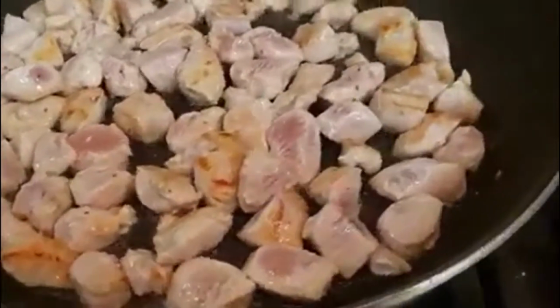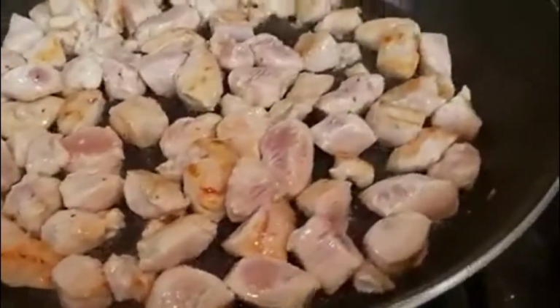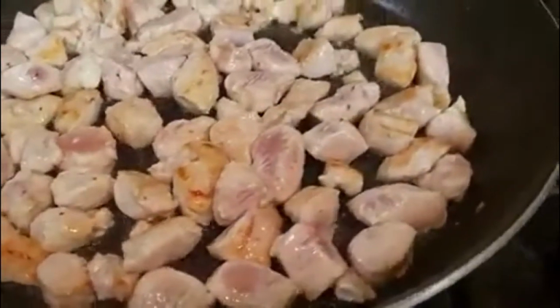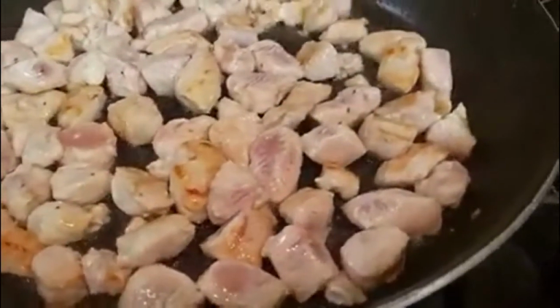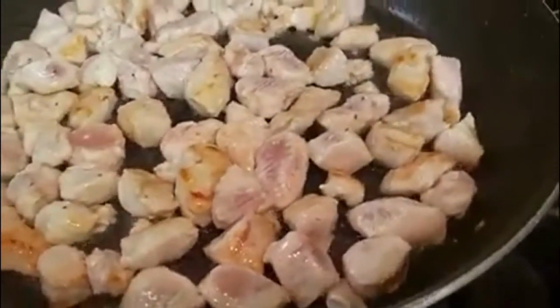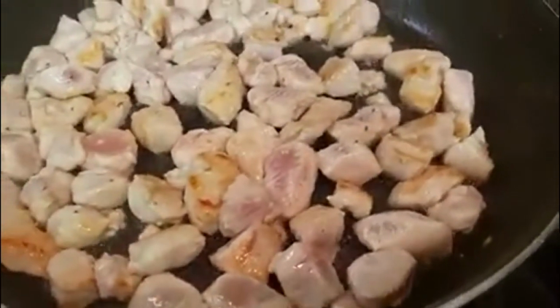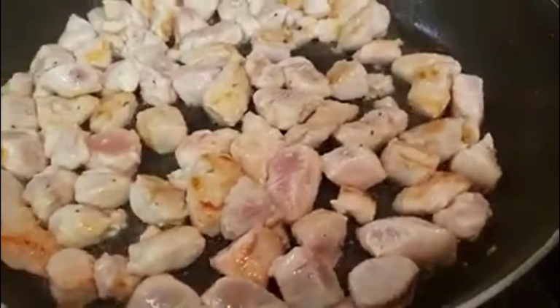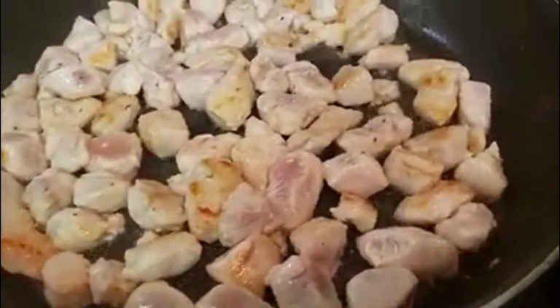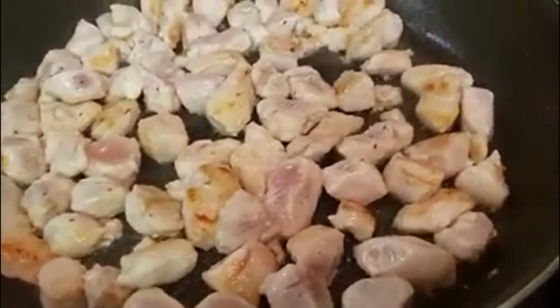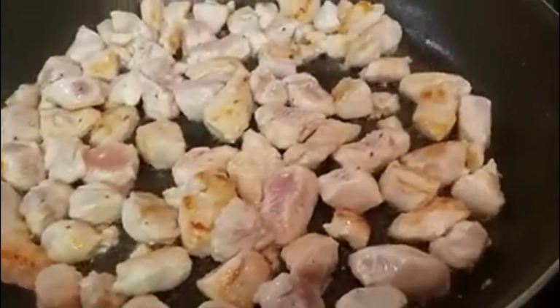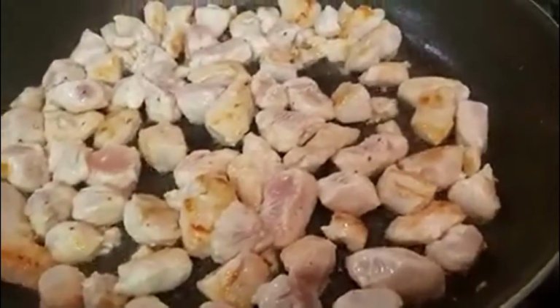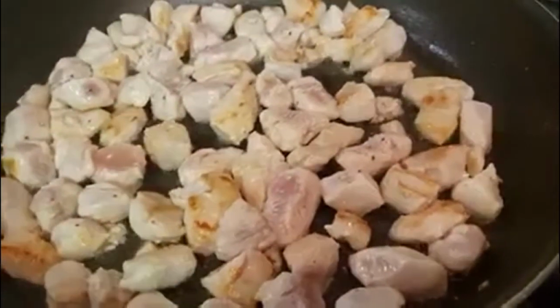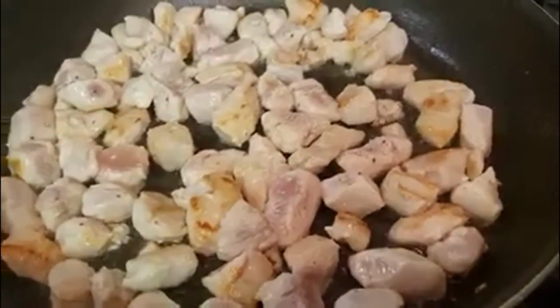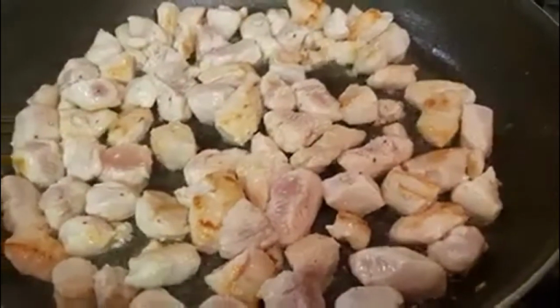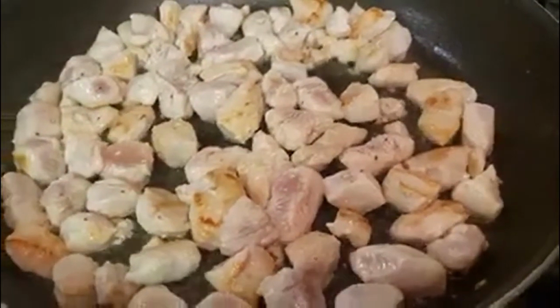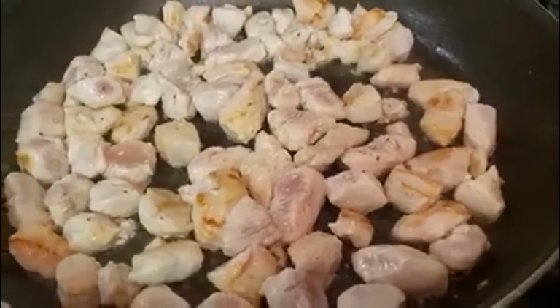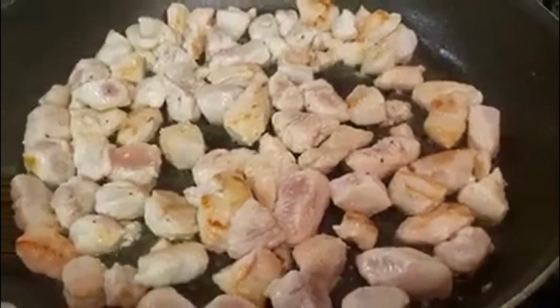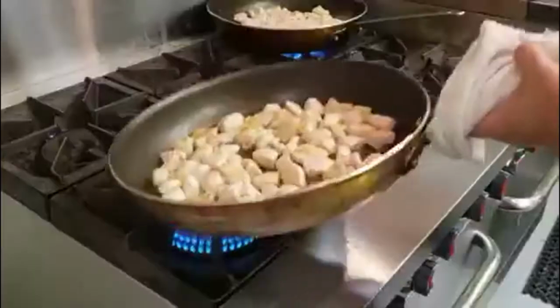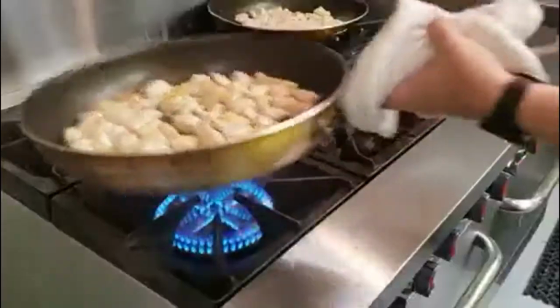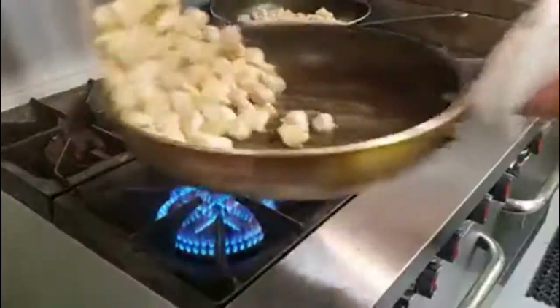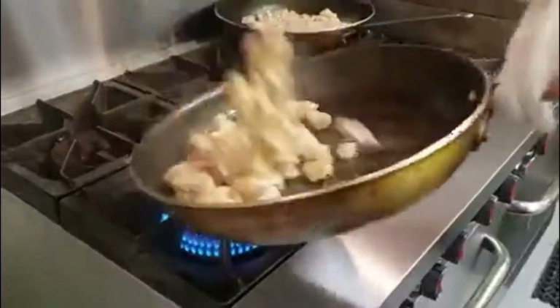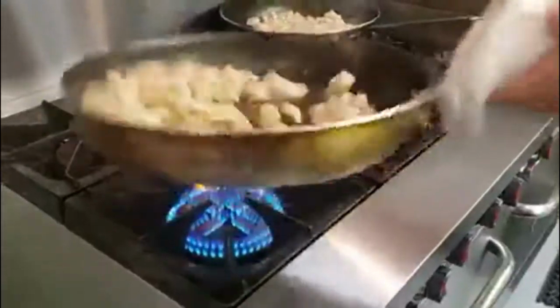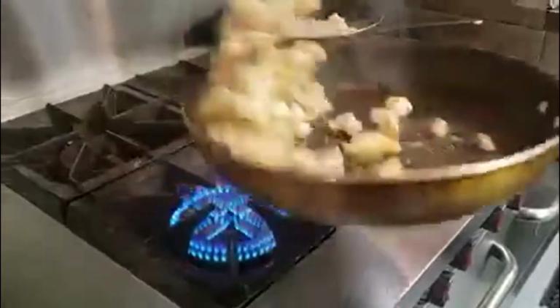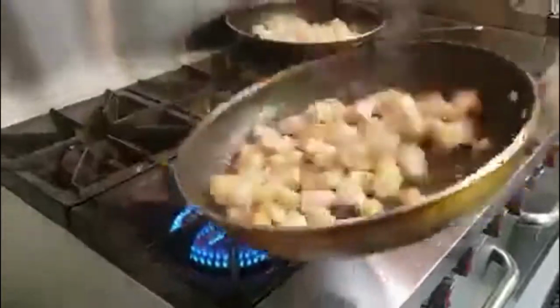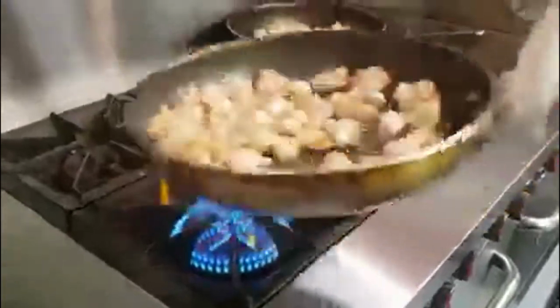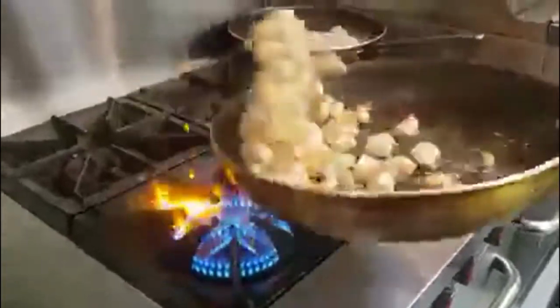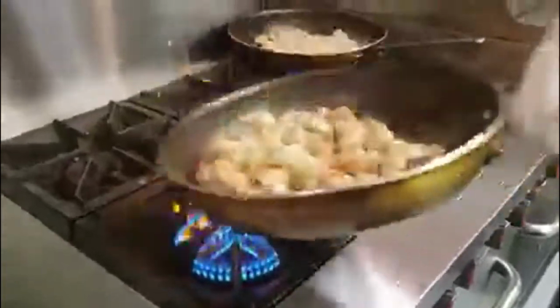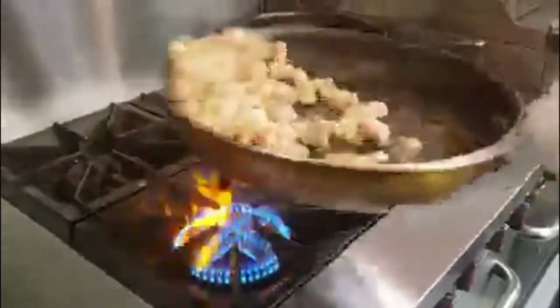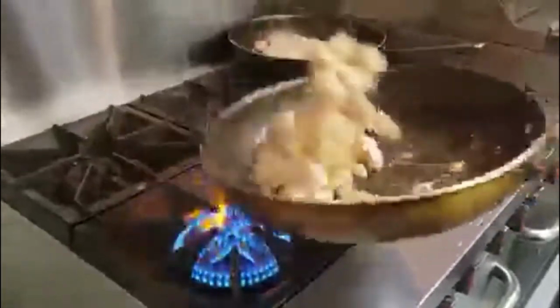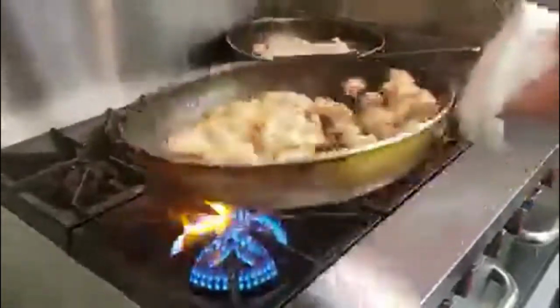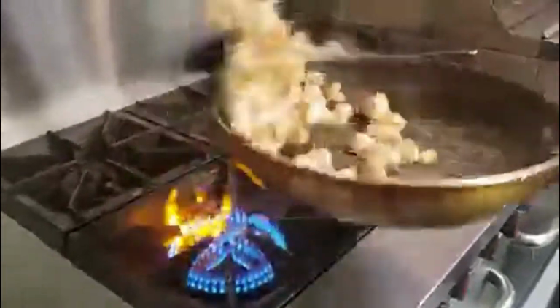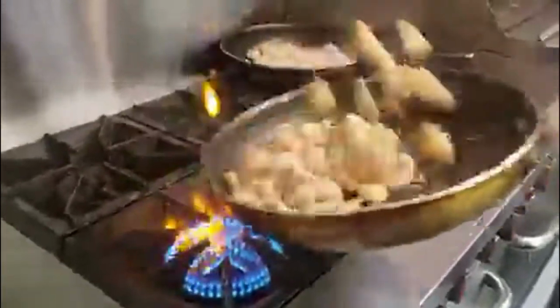I didn't show you me cutting the chicken up — I already cut it. I seasoned it with salt and pepper and now I'm just cooking it up.